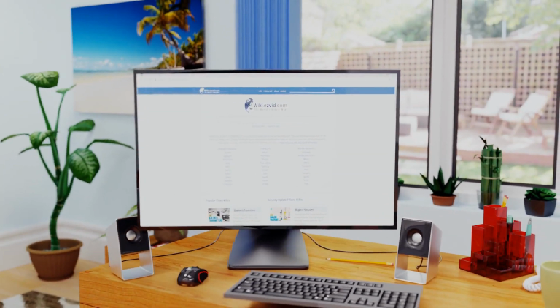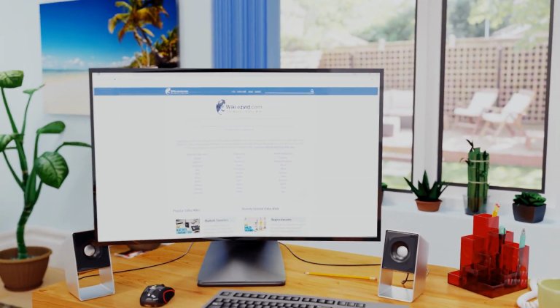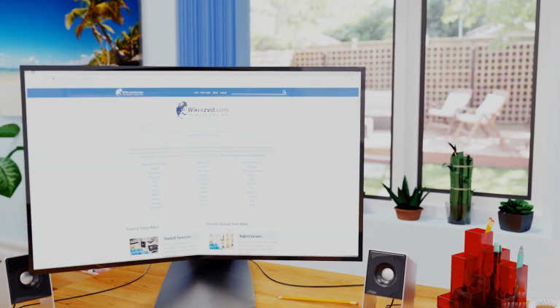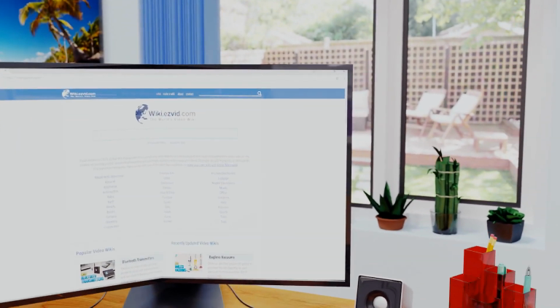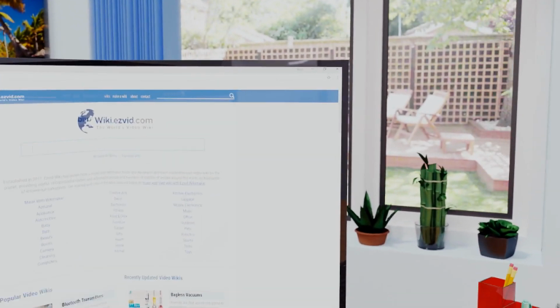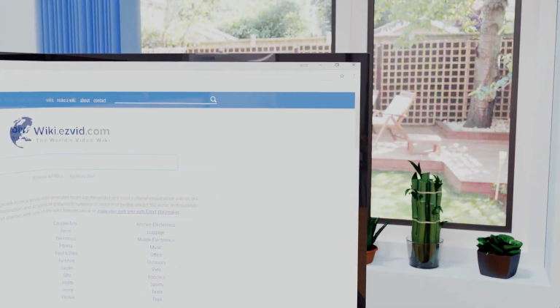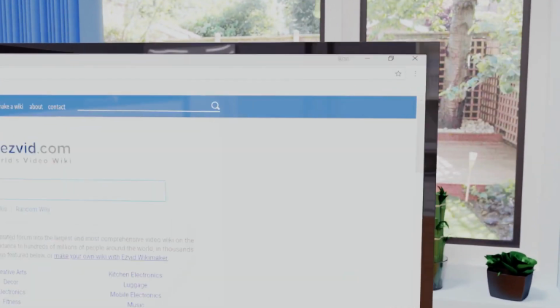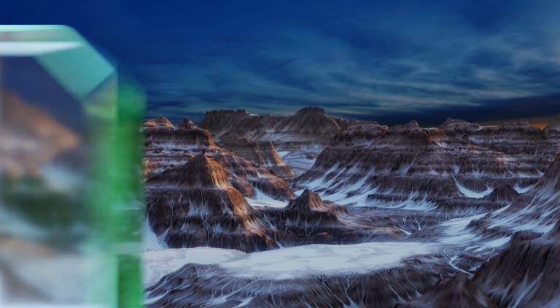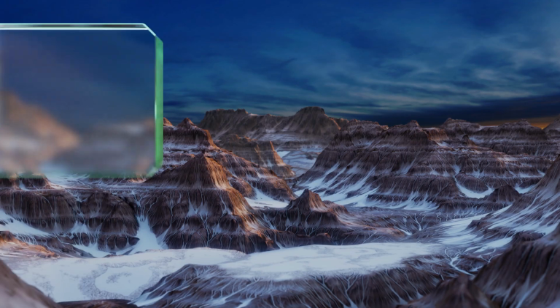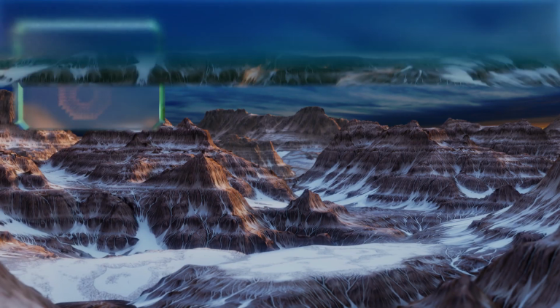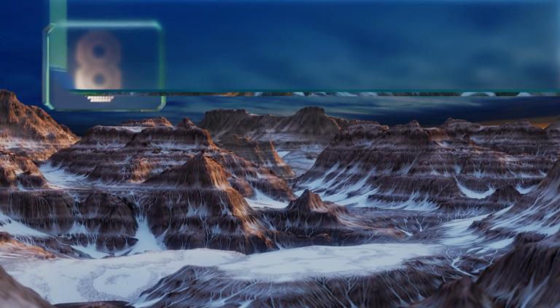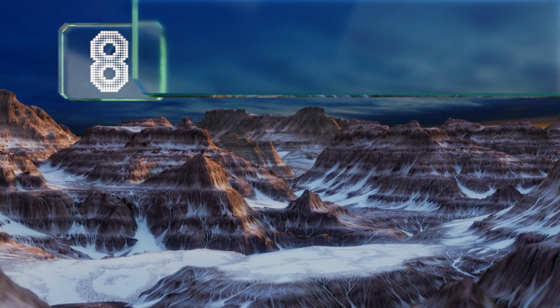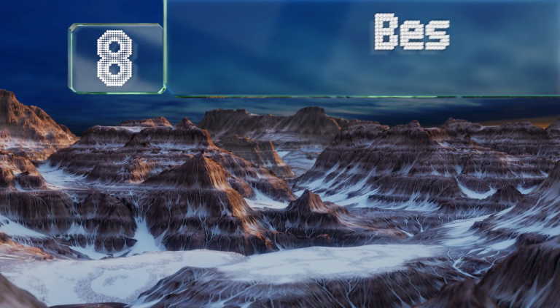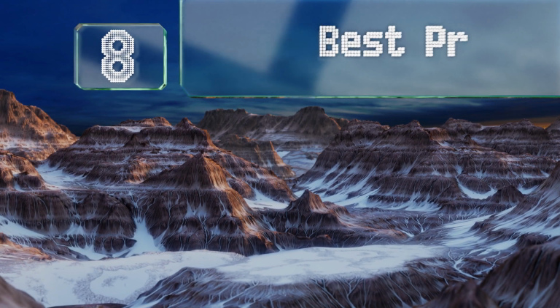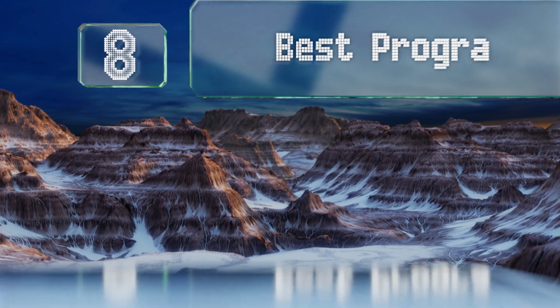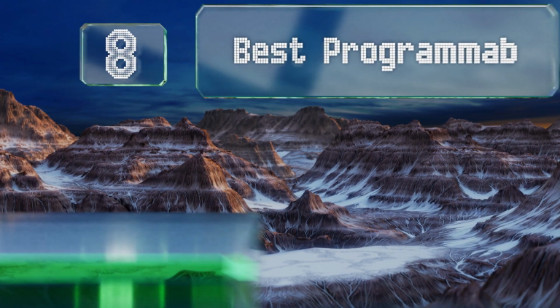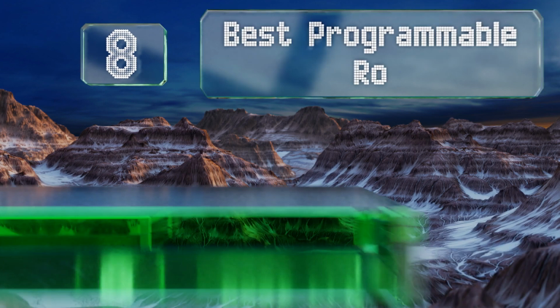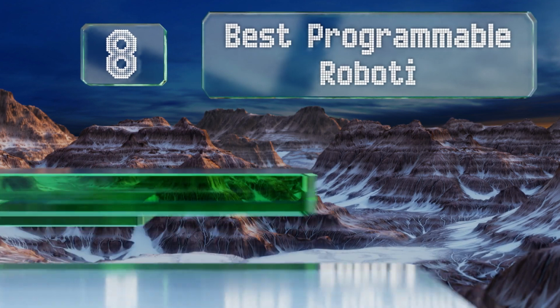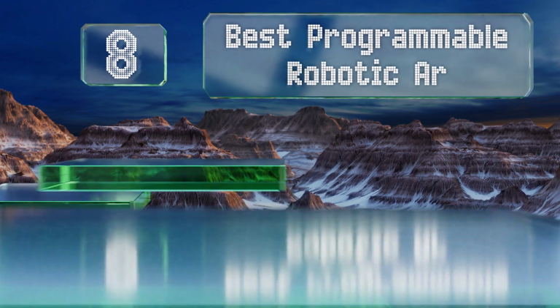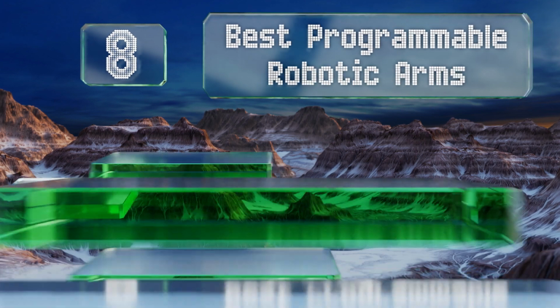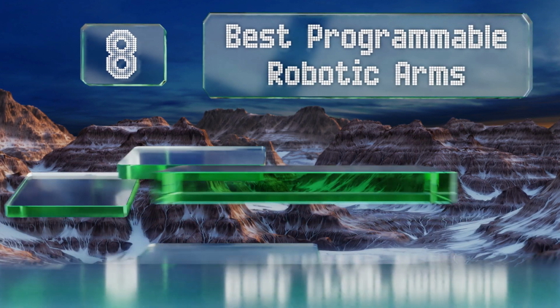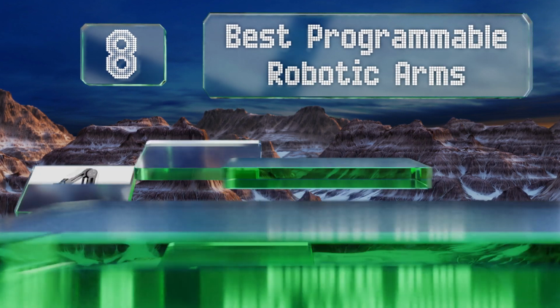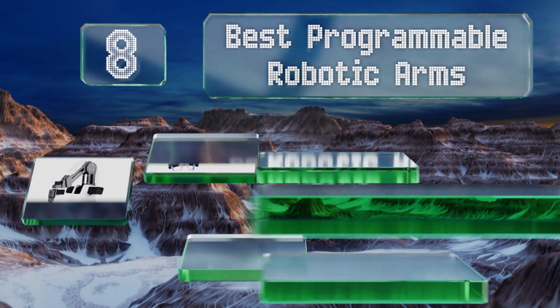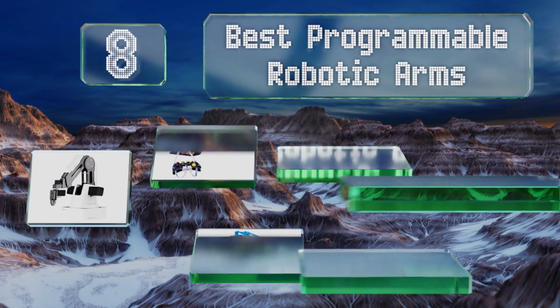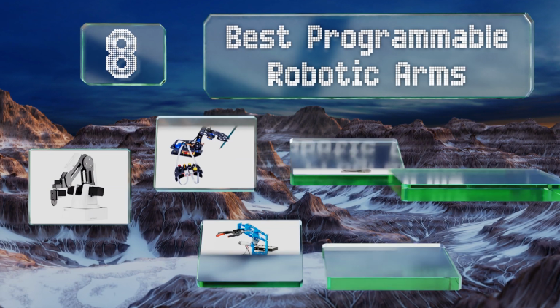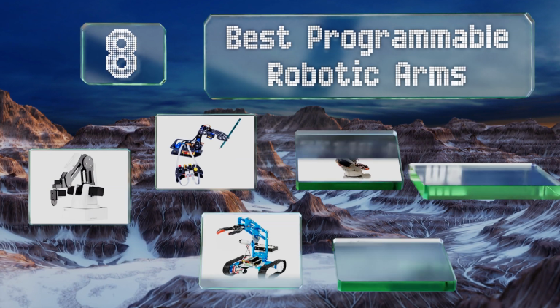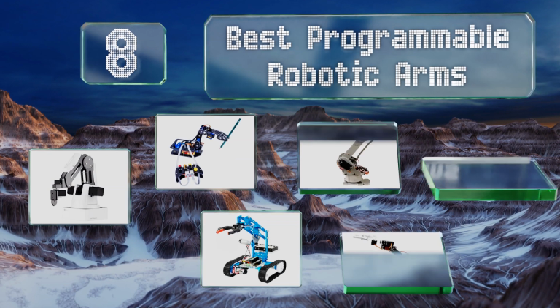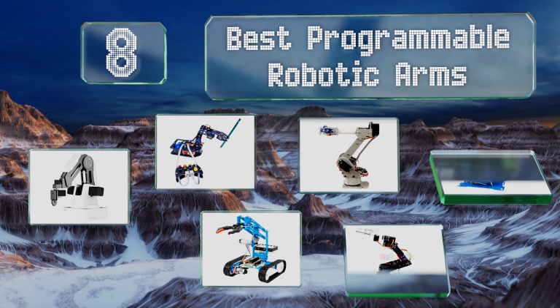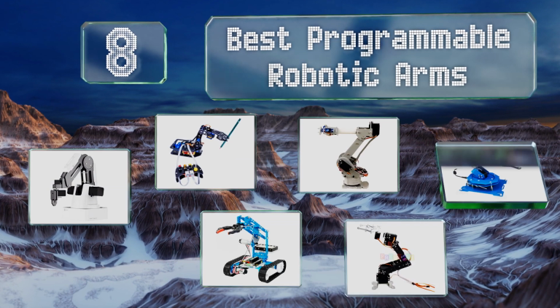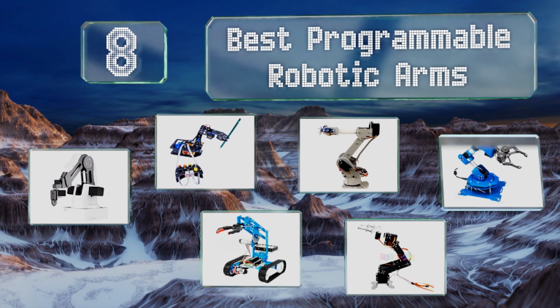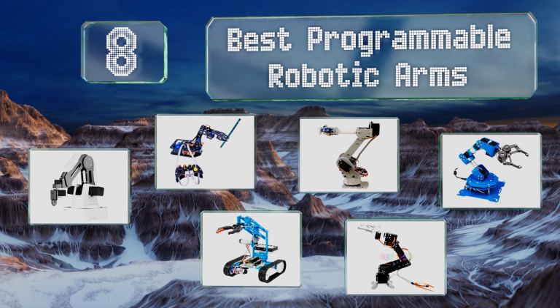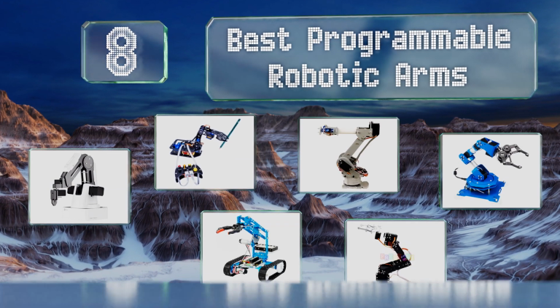EasyVid presents the 8 best programmable robotic arms. Let's get started with the list.